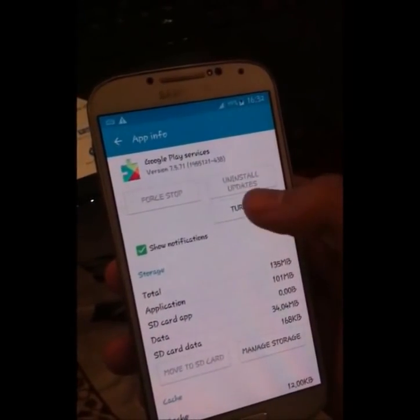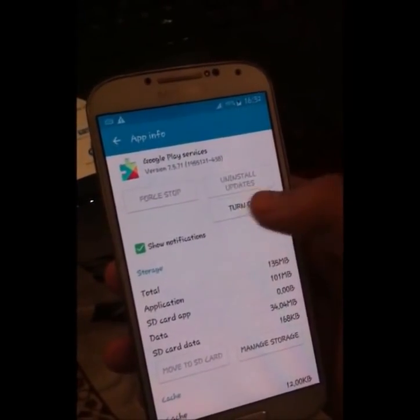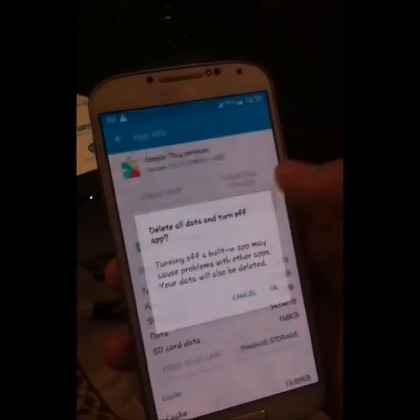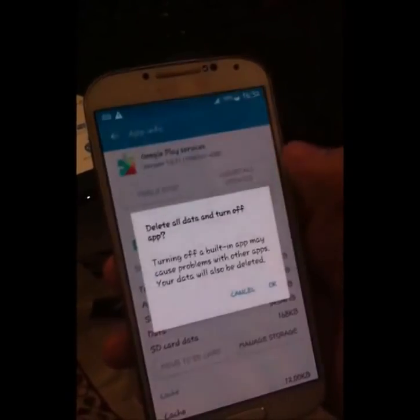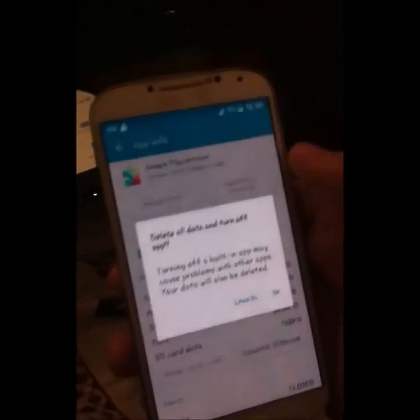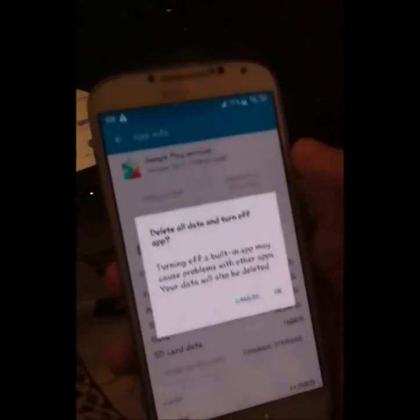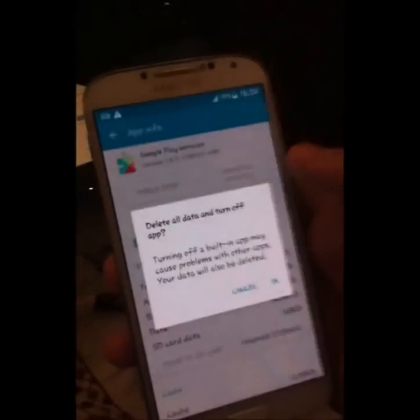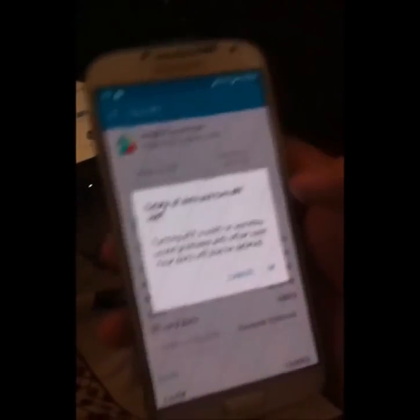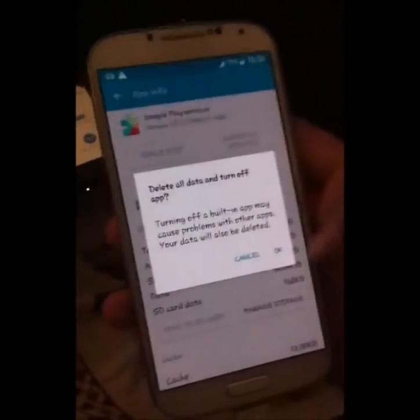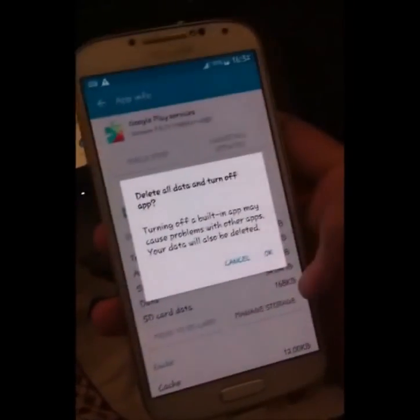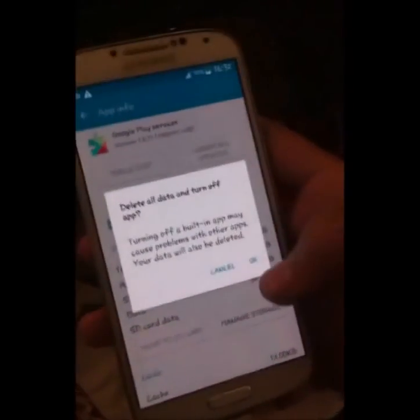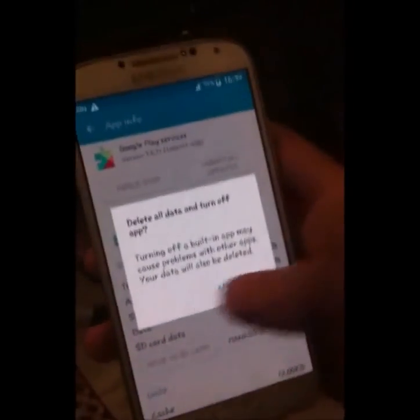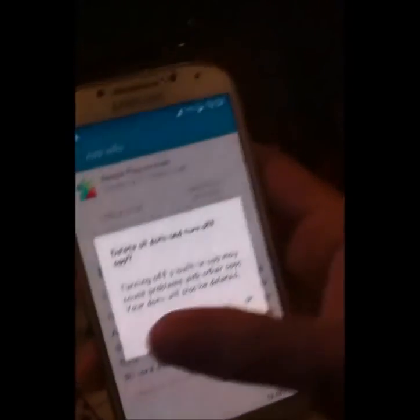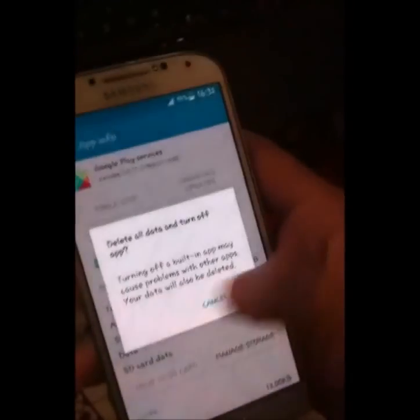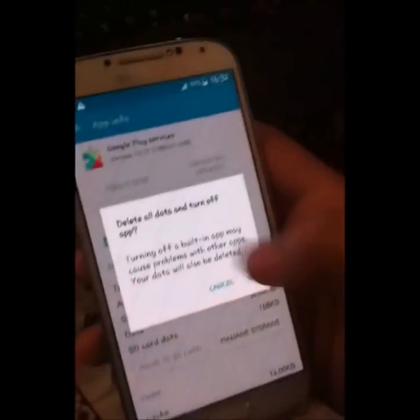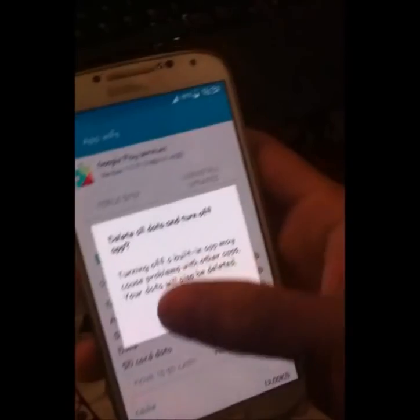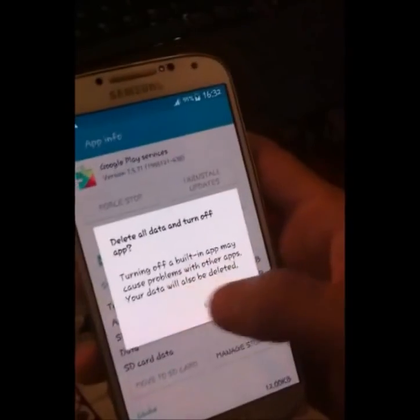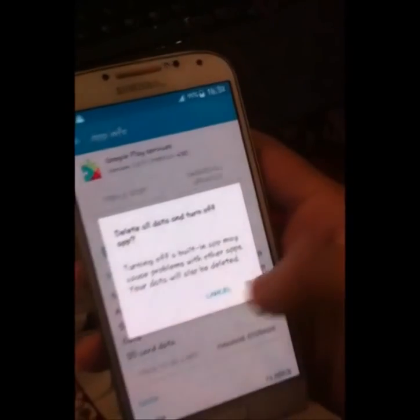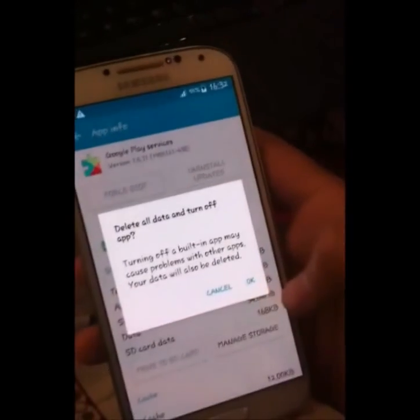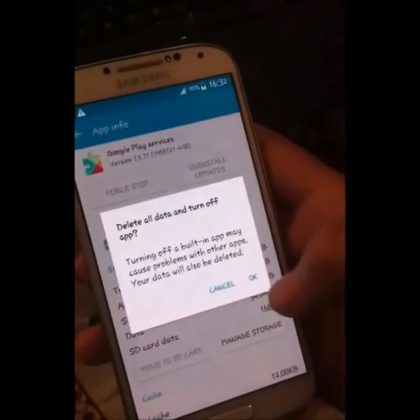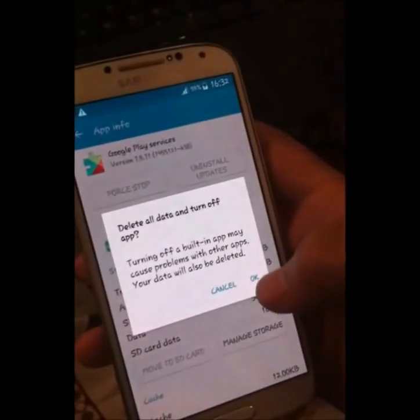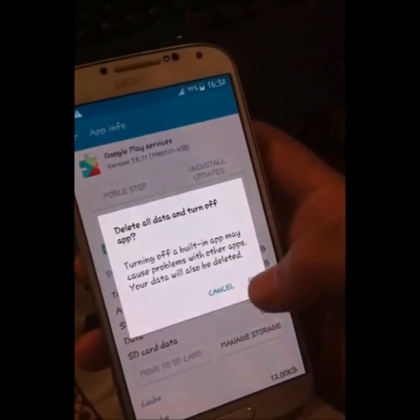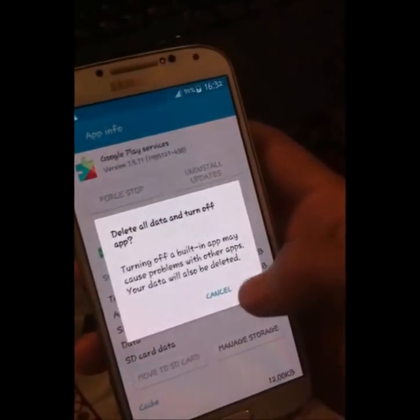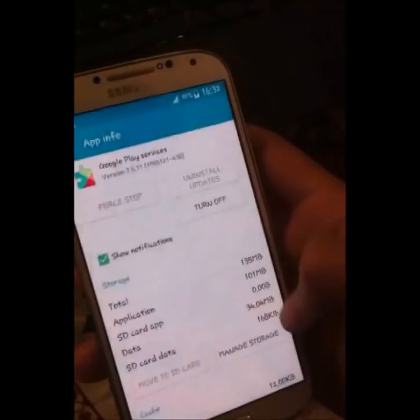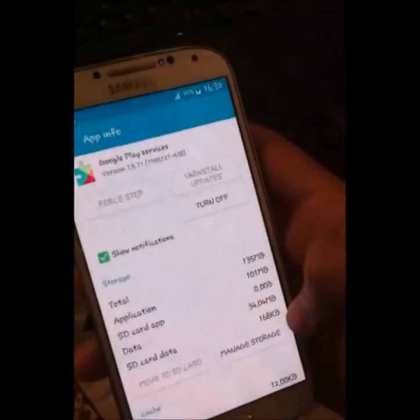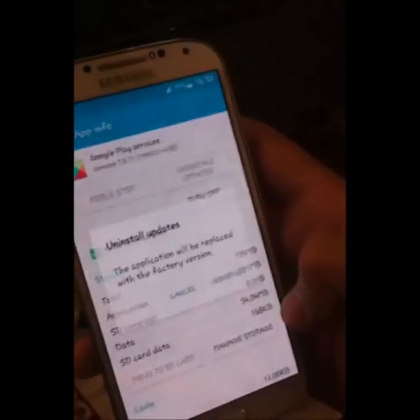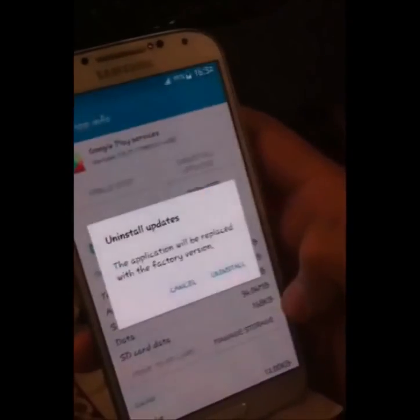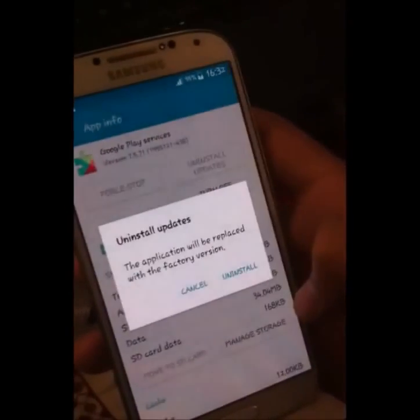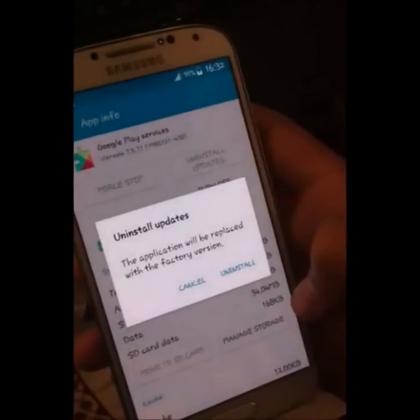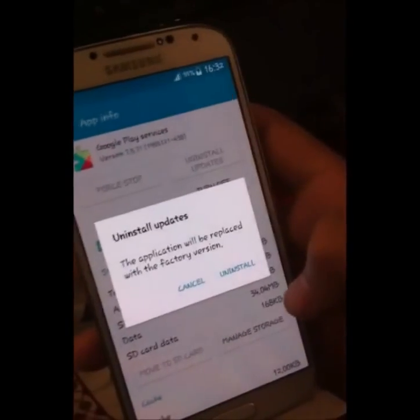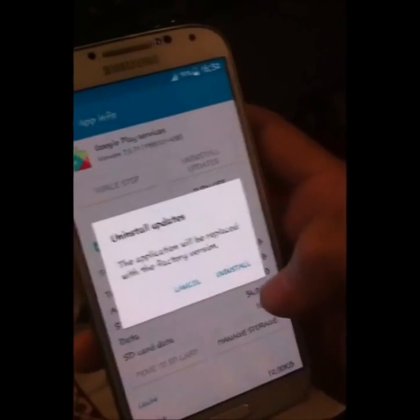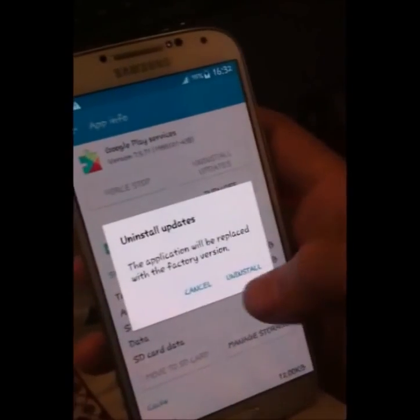Hit Turn Off. Delete all the data and turn off apps. Okay, Uninstall Updates.